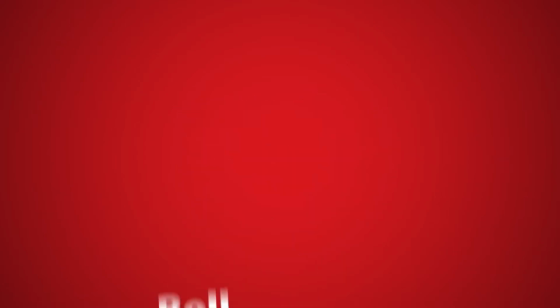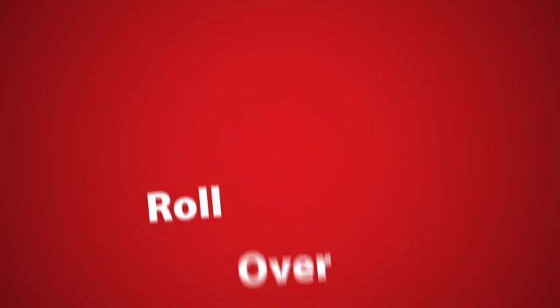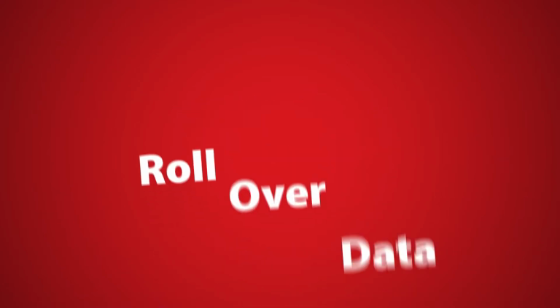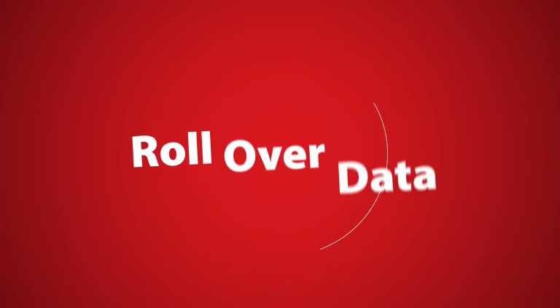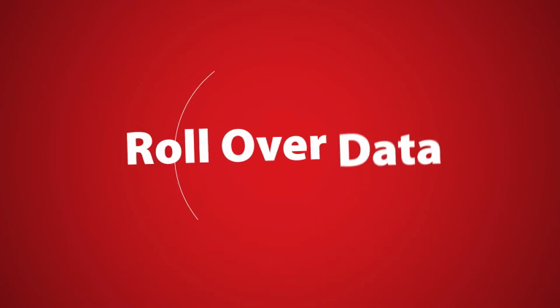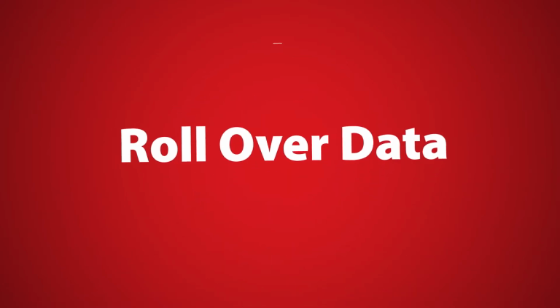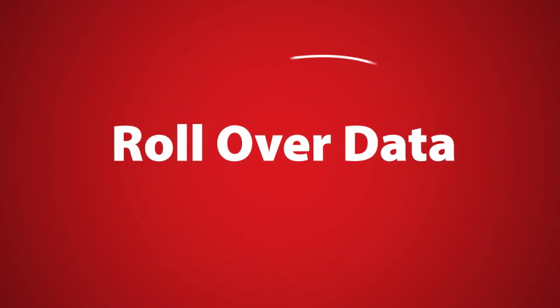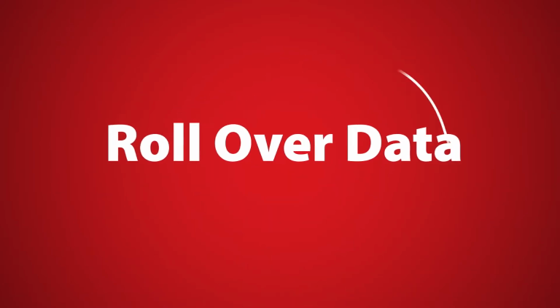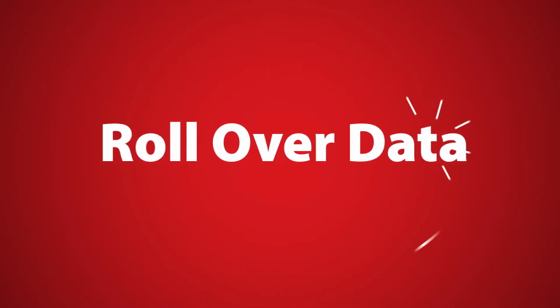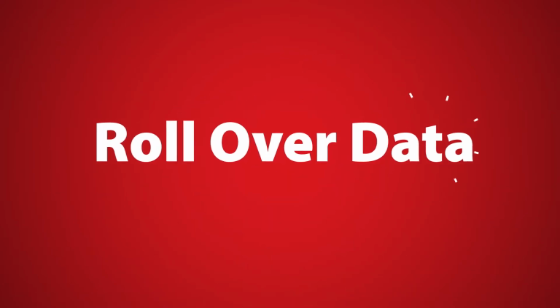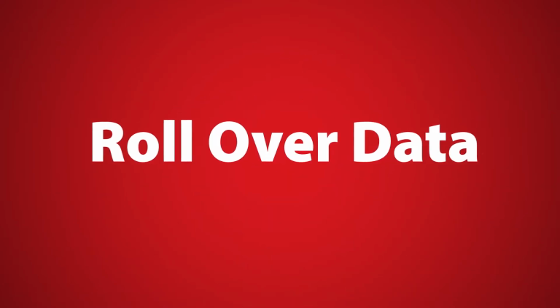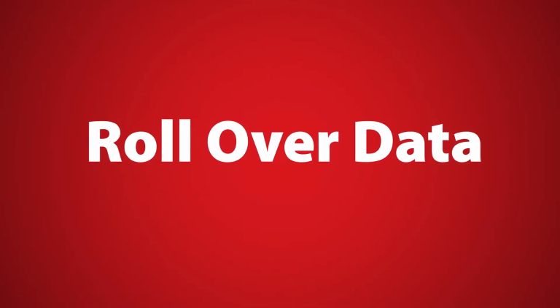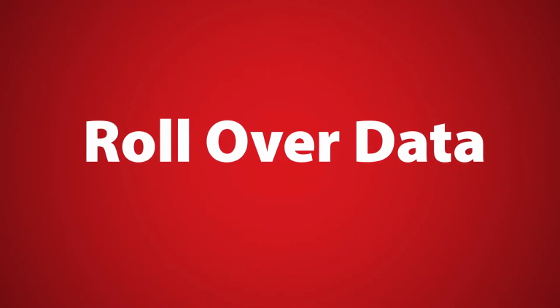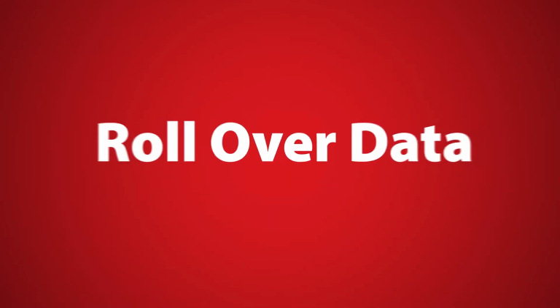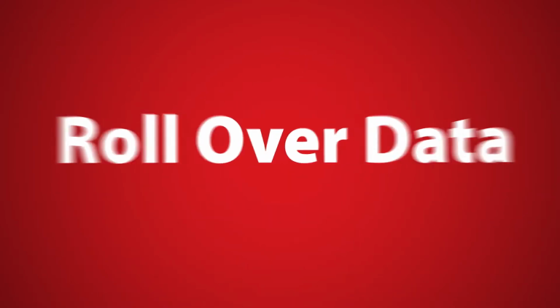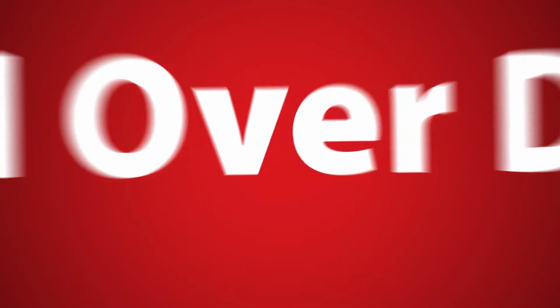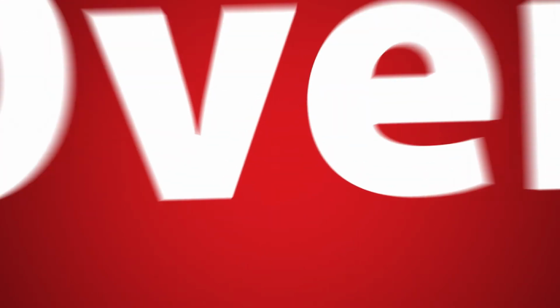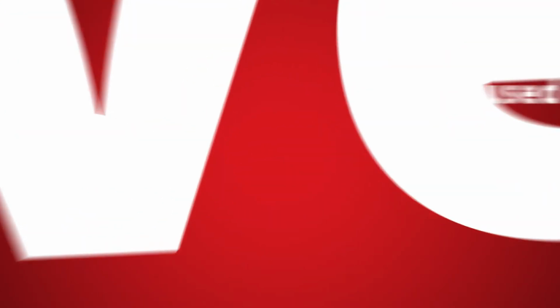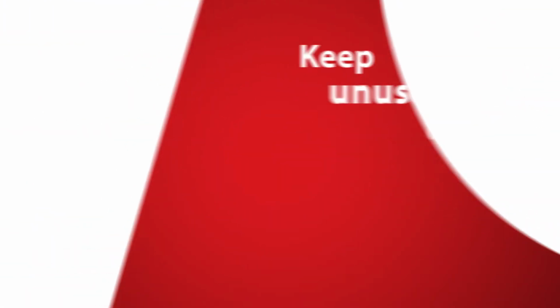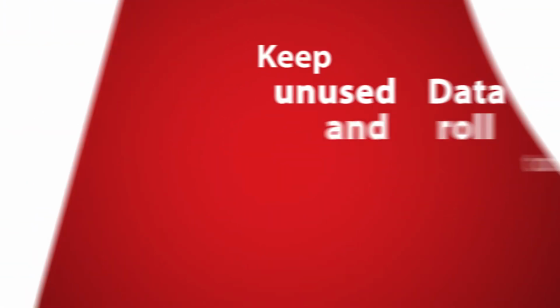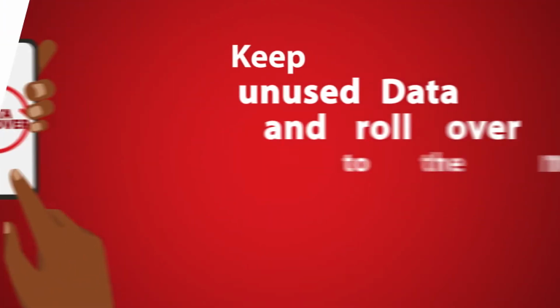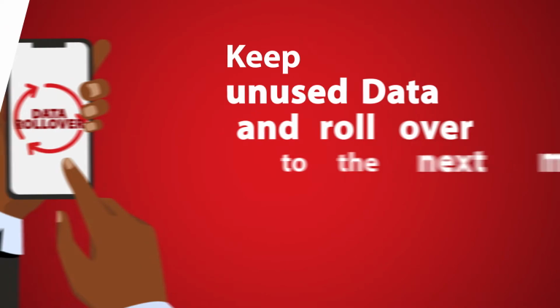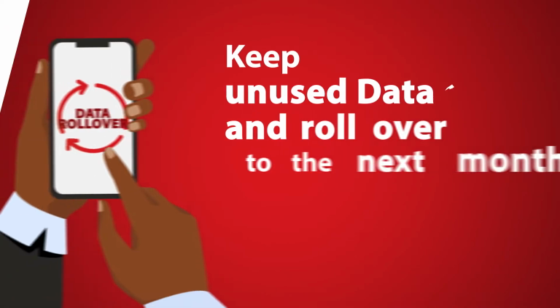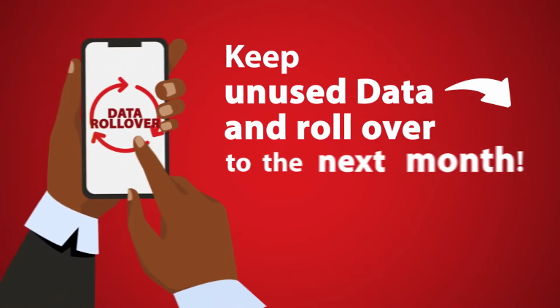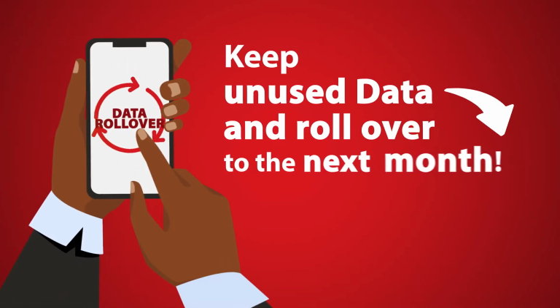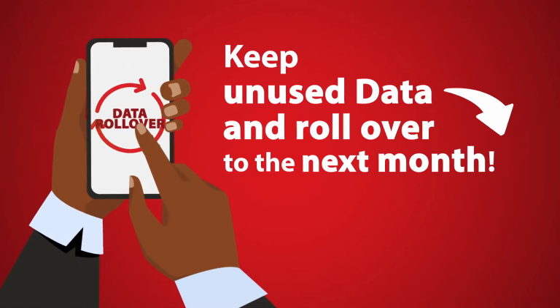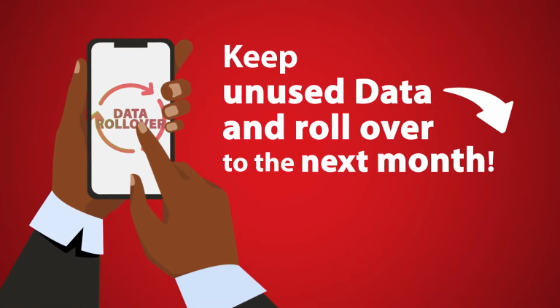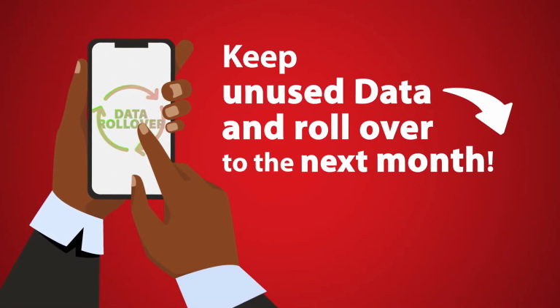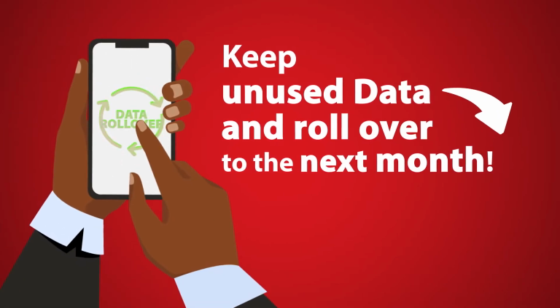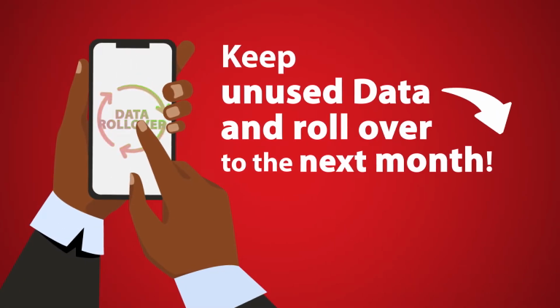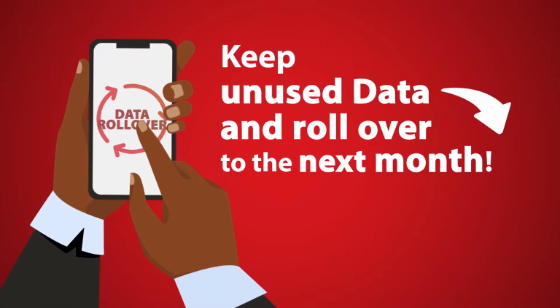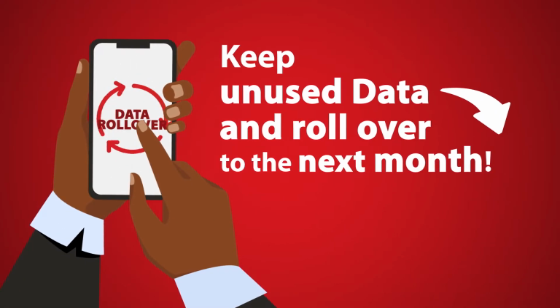Introducing Rollover Data by Telem. Now you can use your unused data and roll it over to the next month.